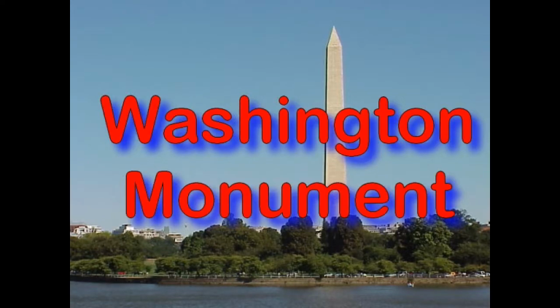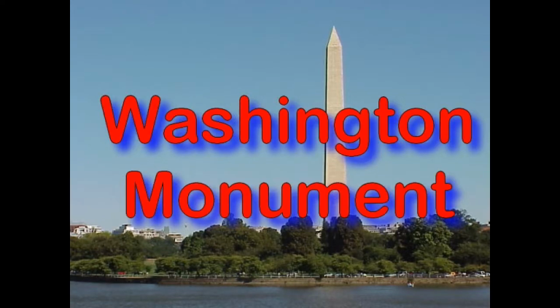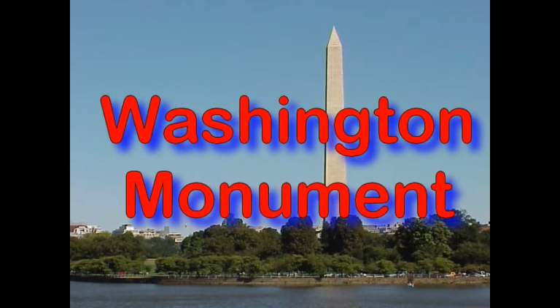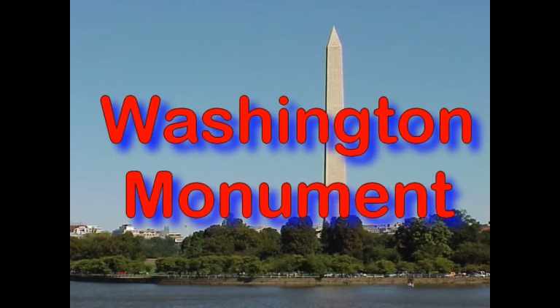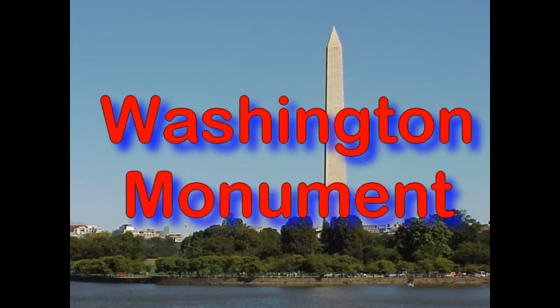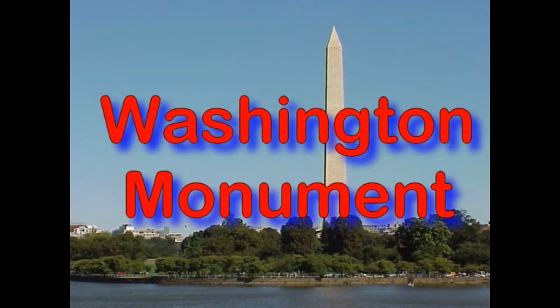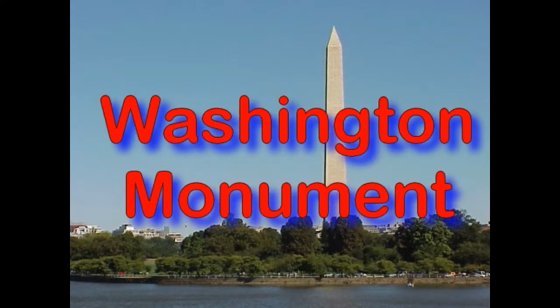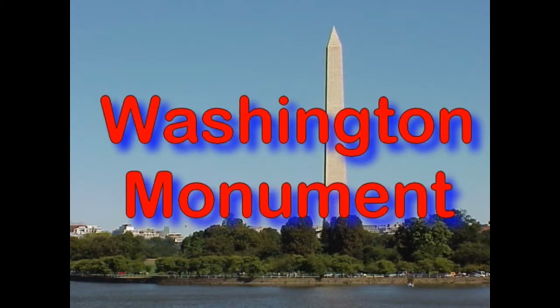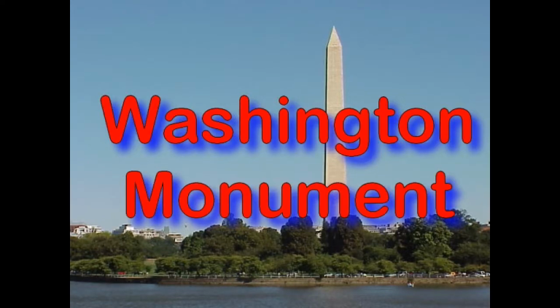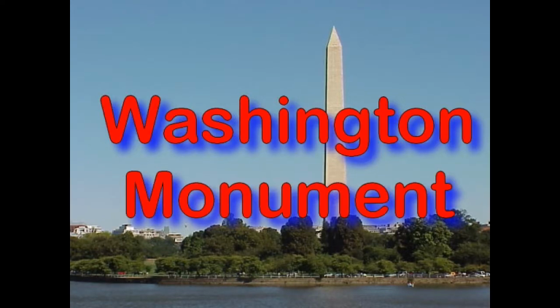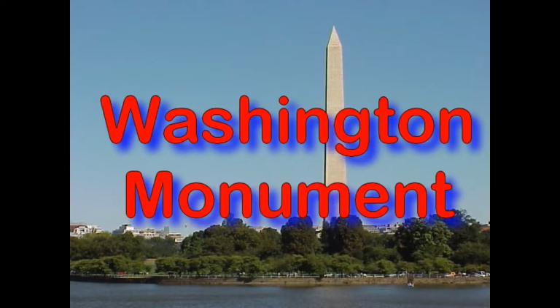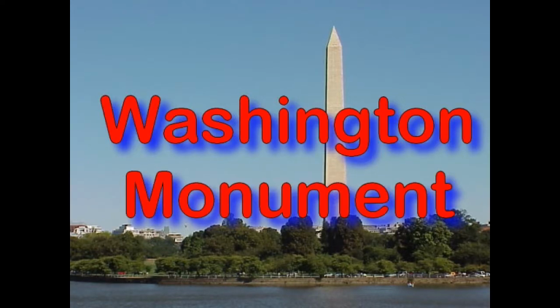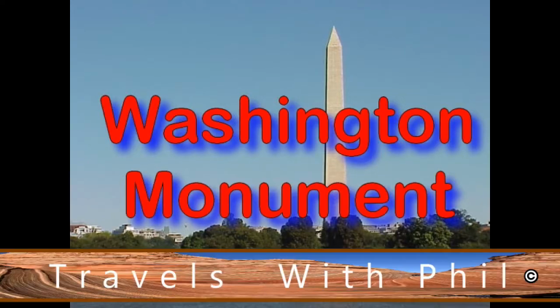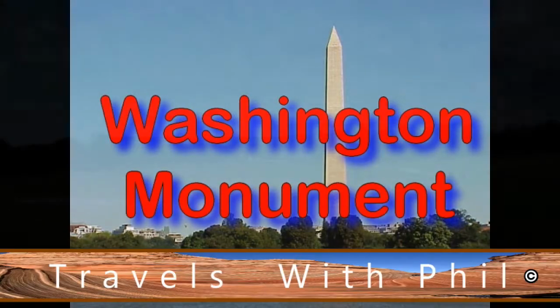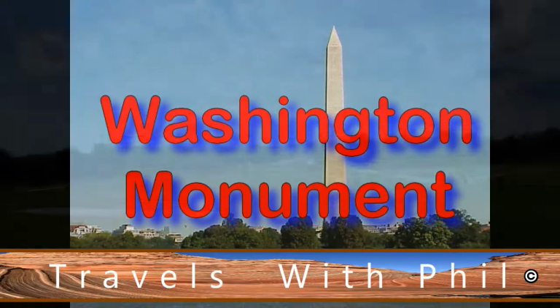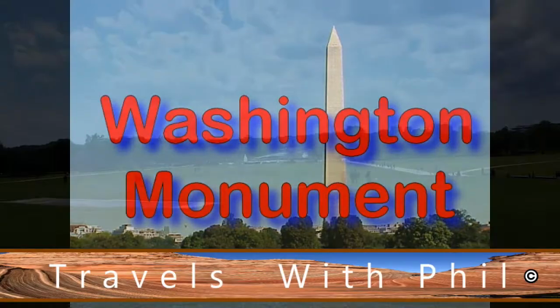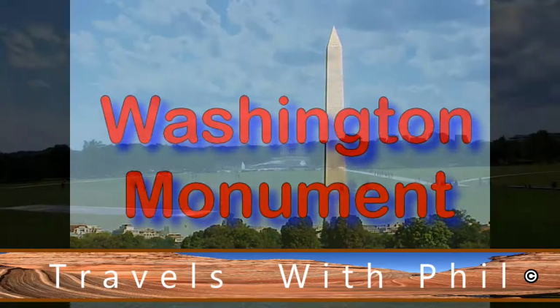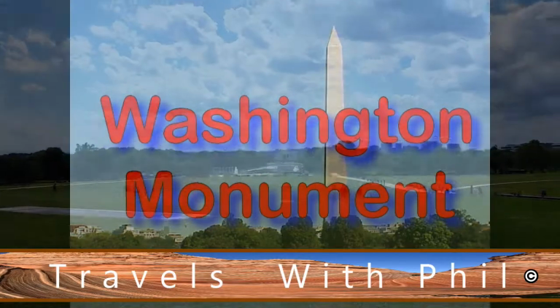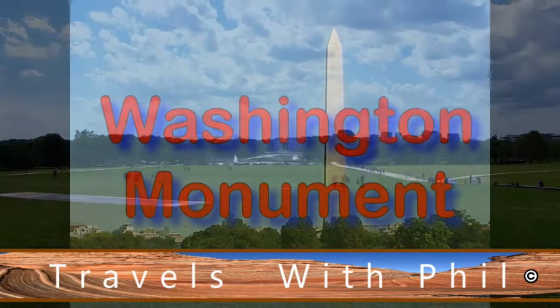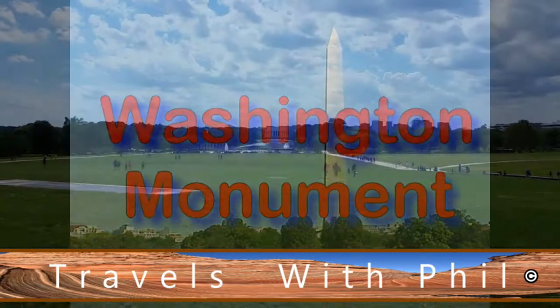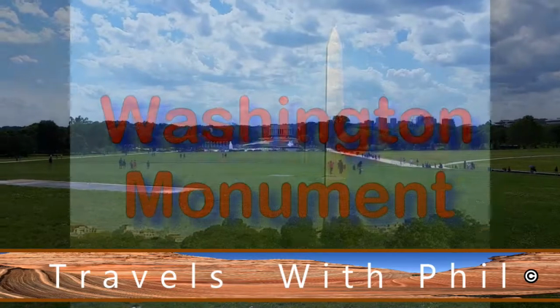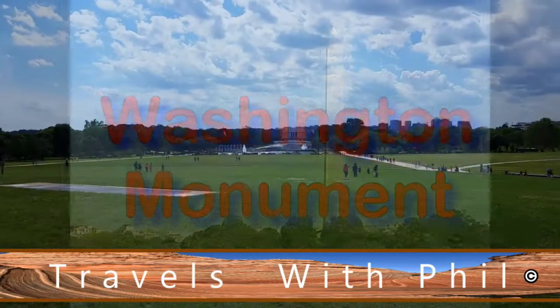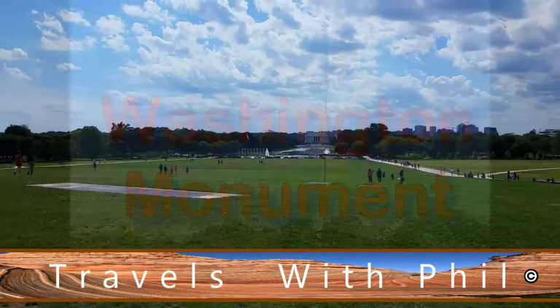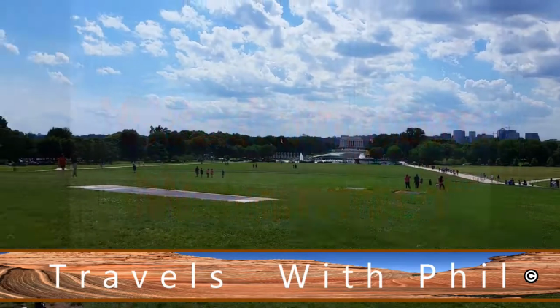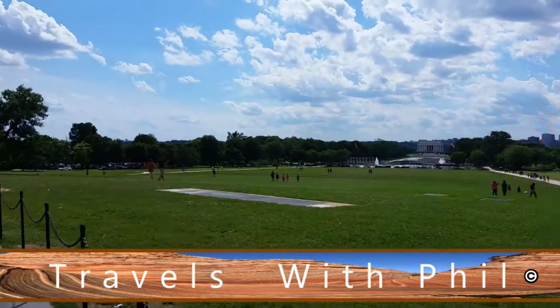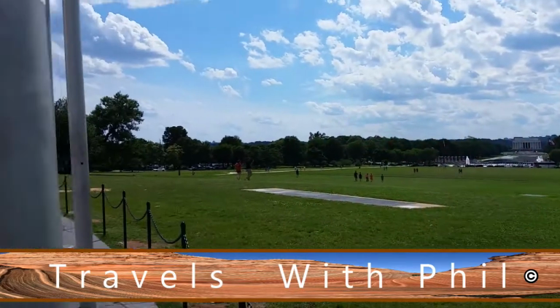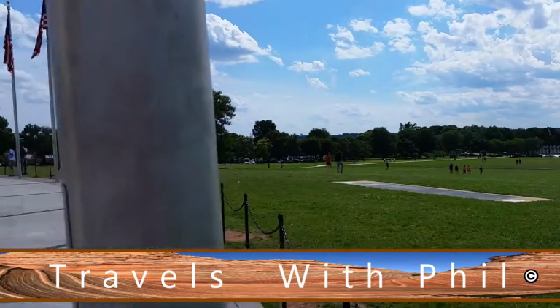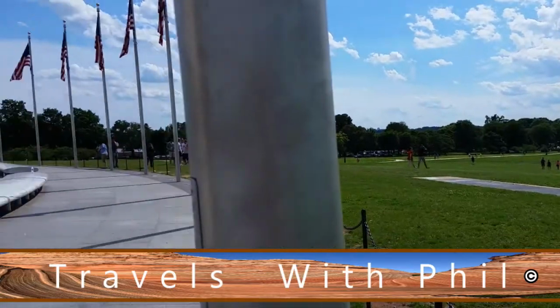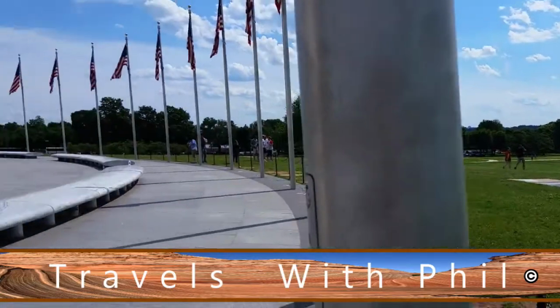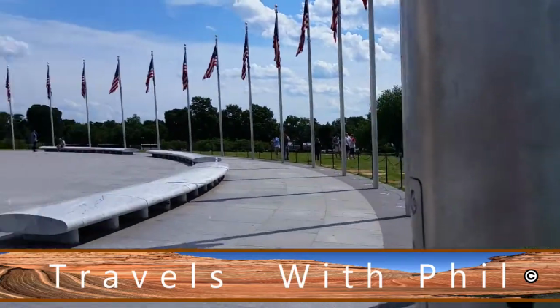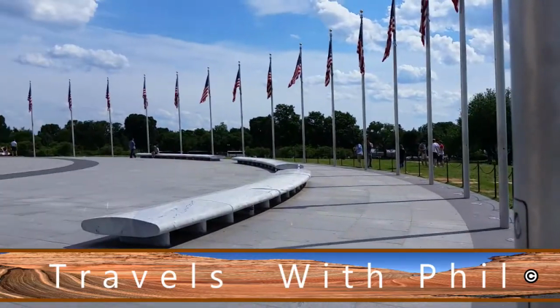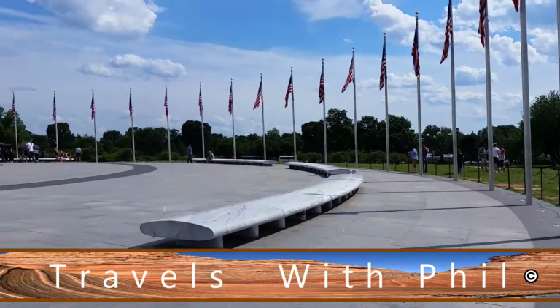Hi, I'm Phil Constantine. Travels with Phil continues. Washington, D.C.